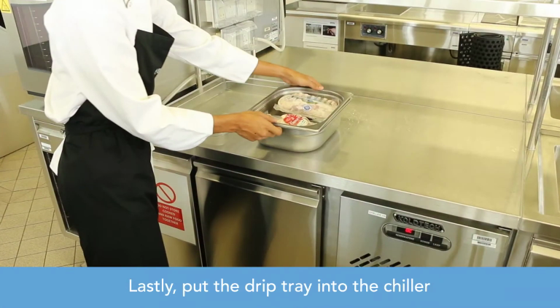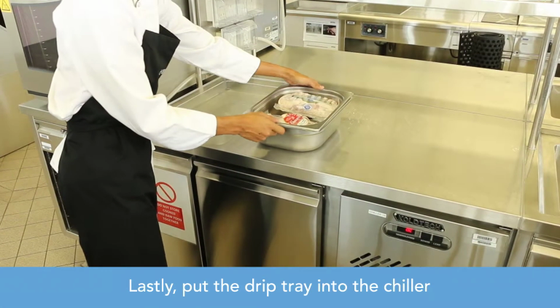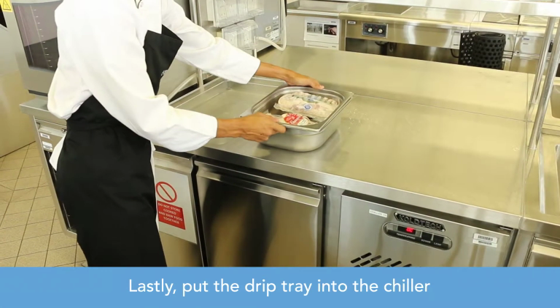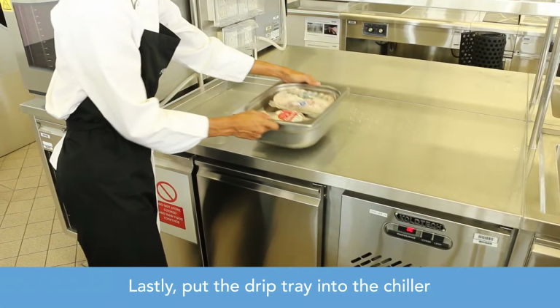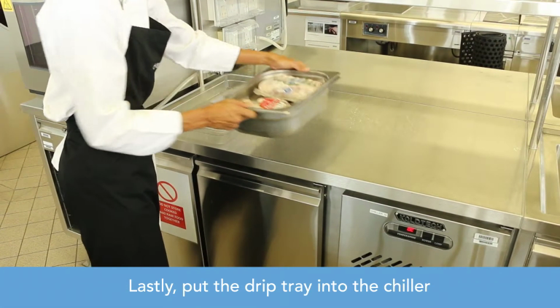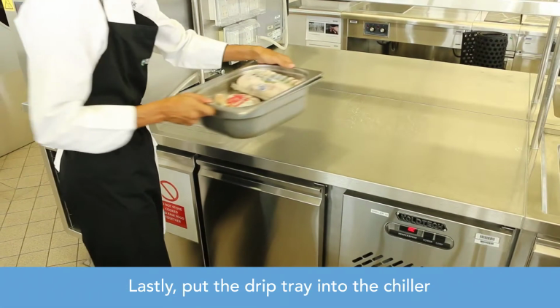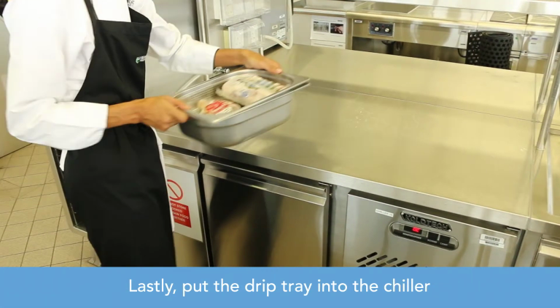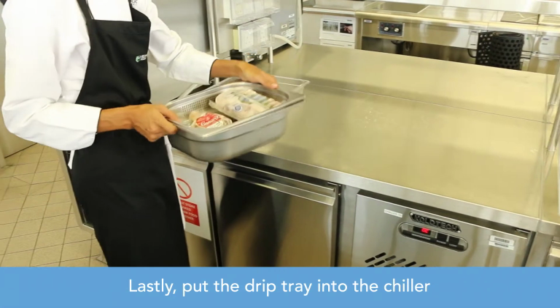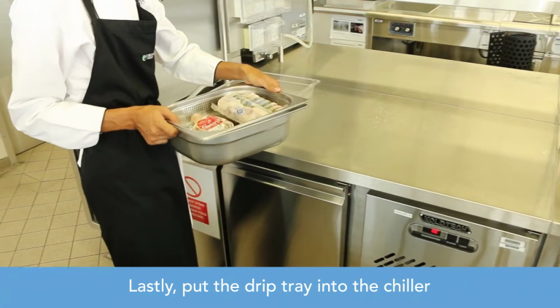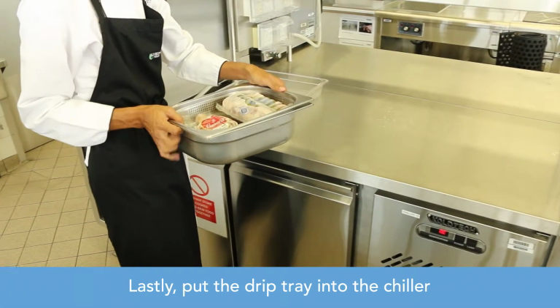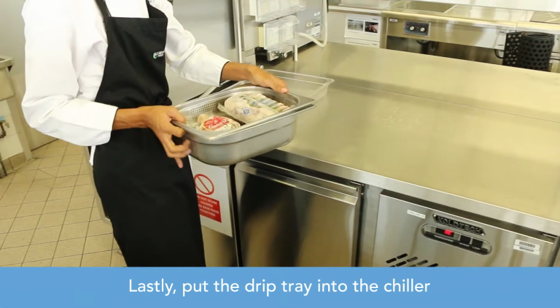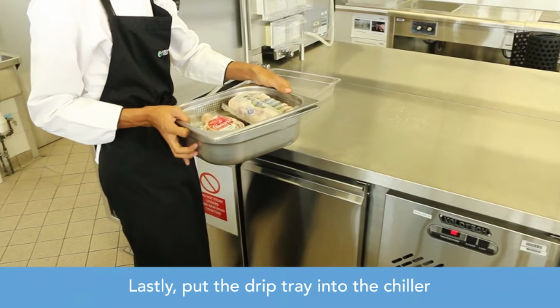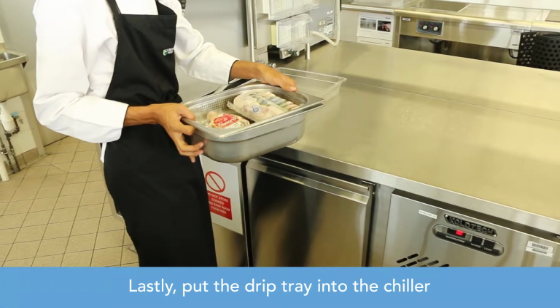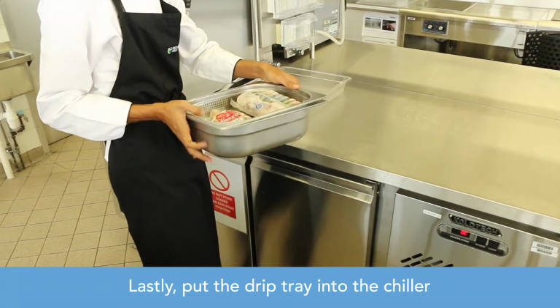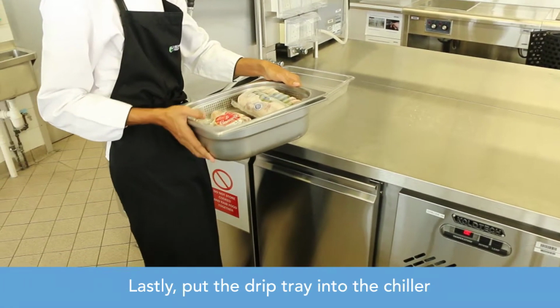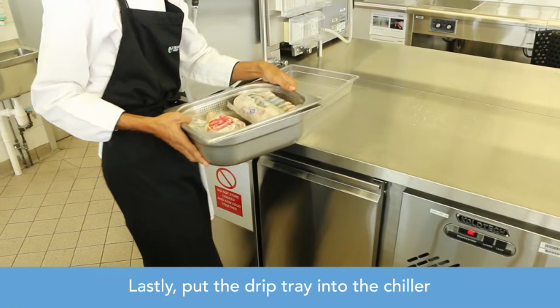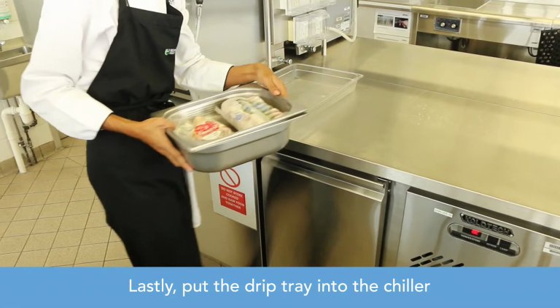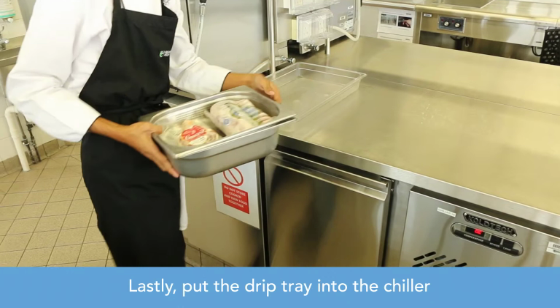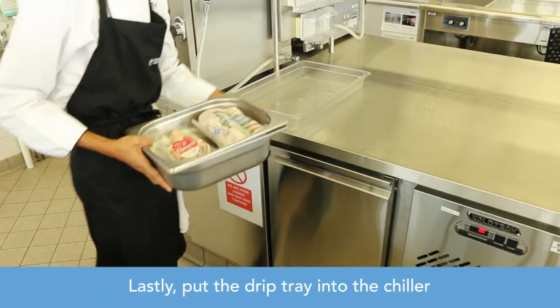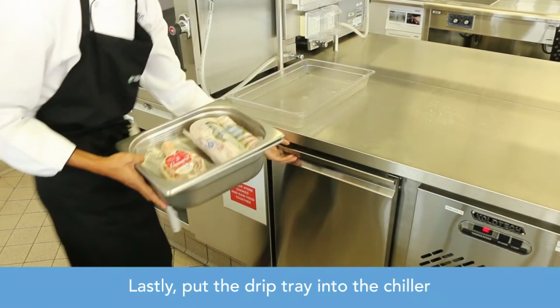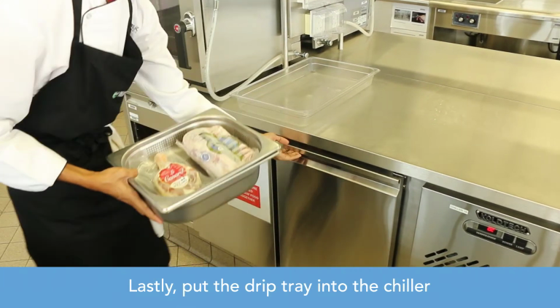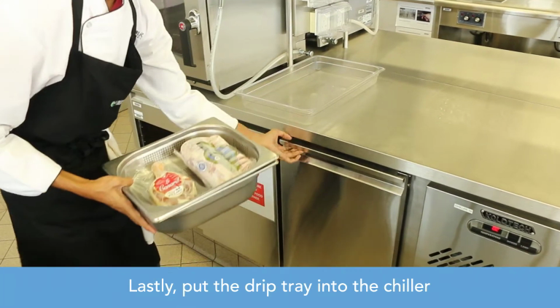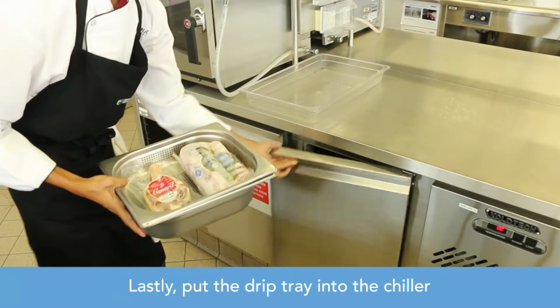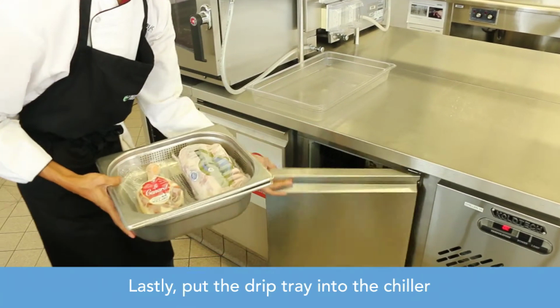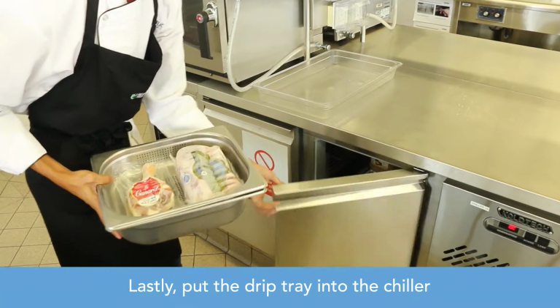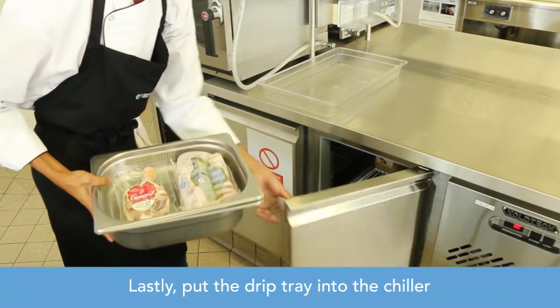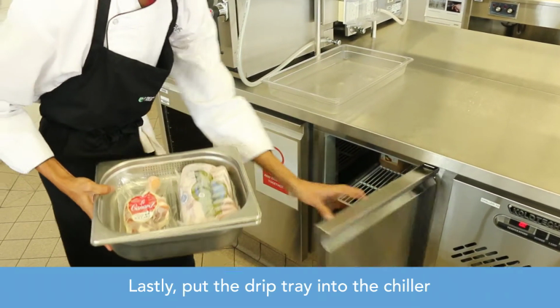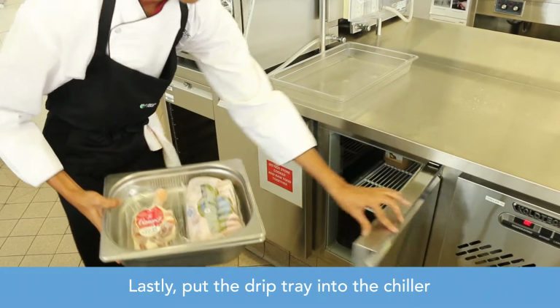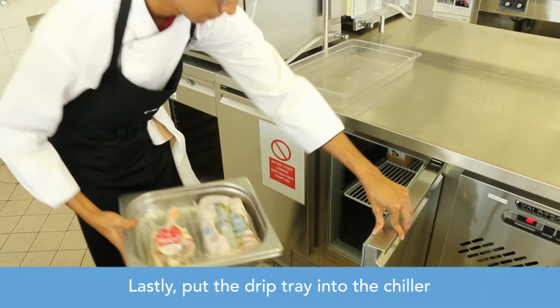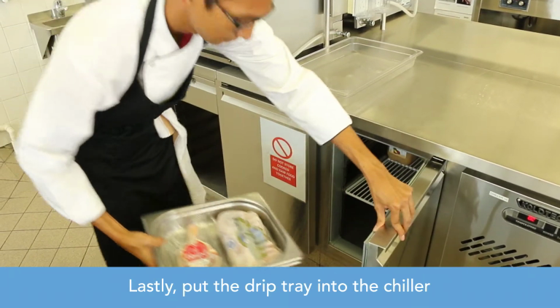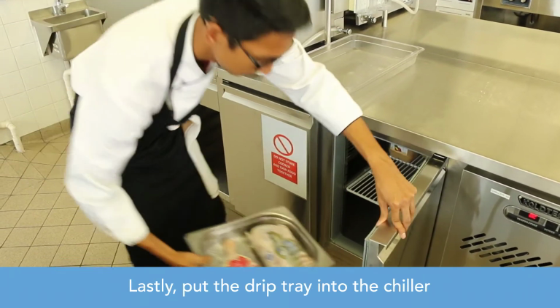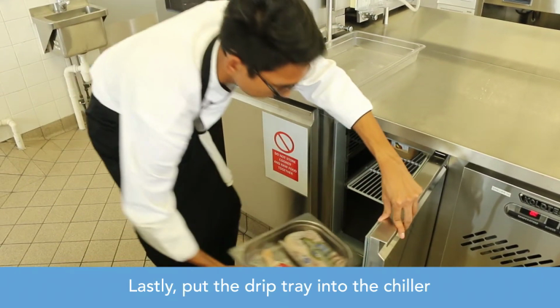Lastly, put the drip tray into the chiller.